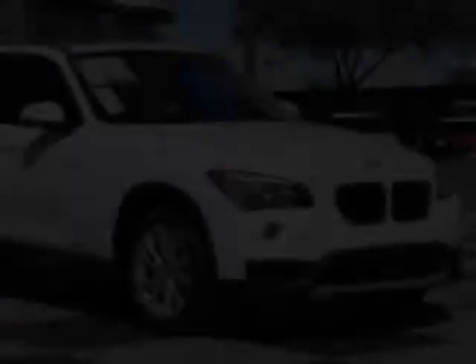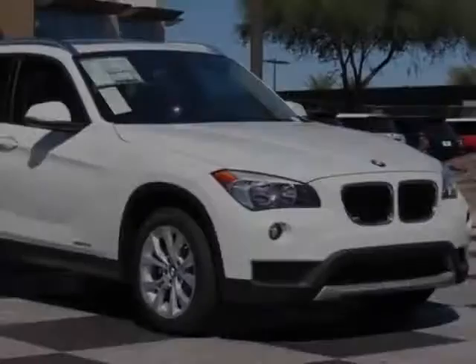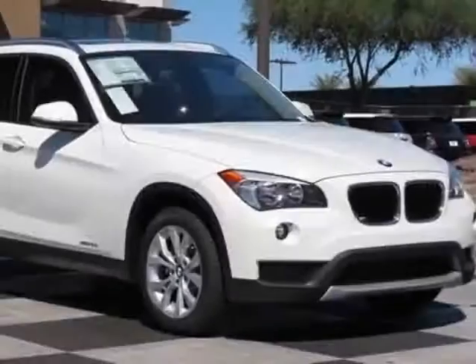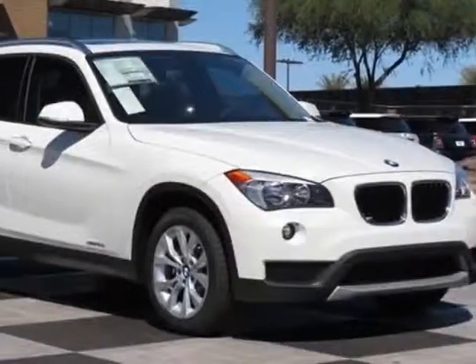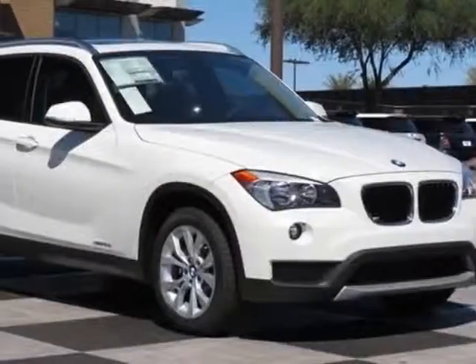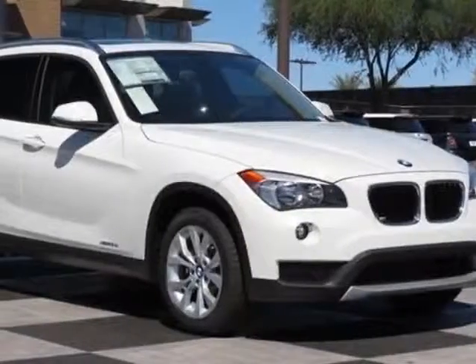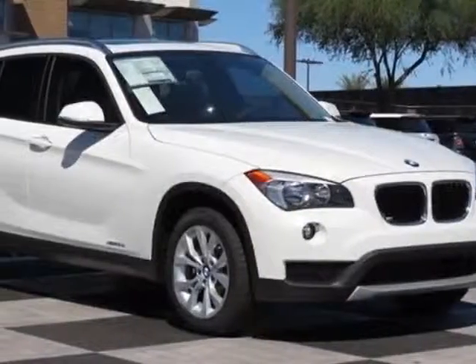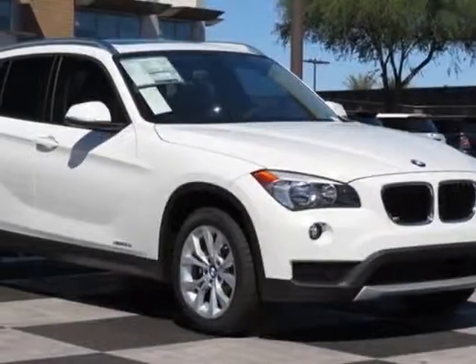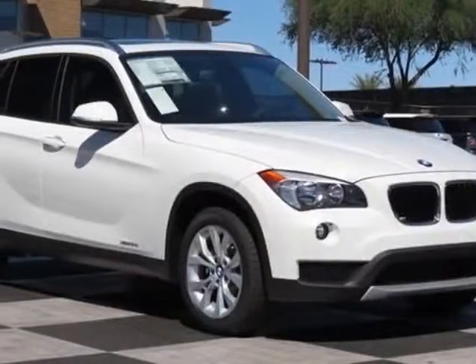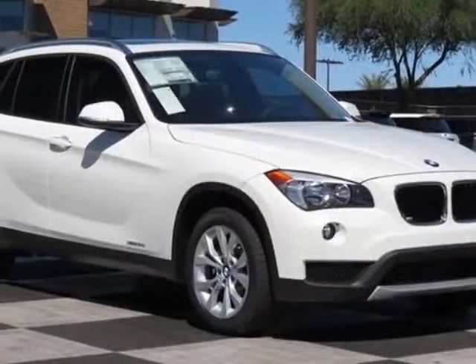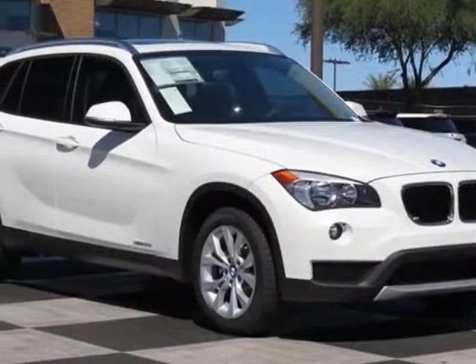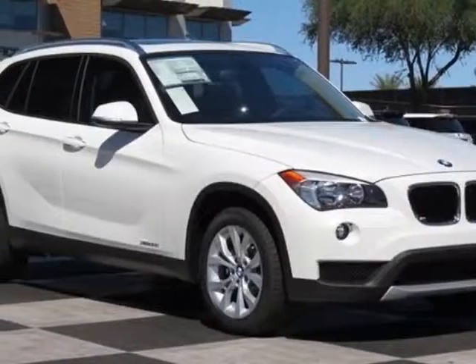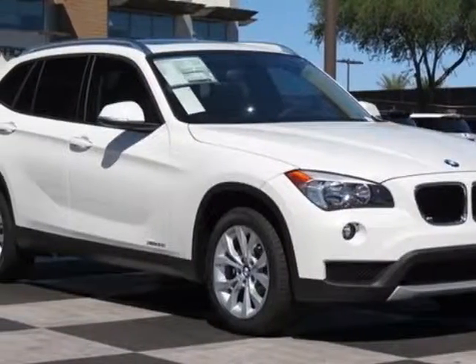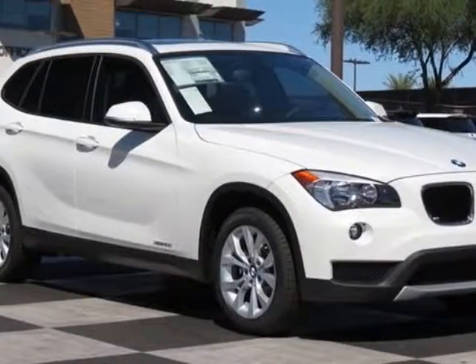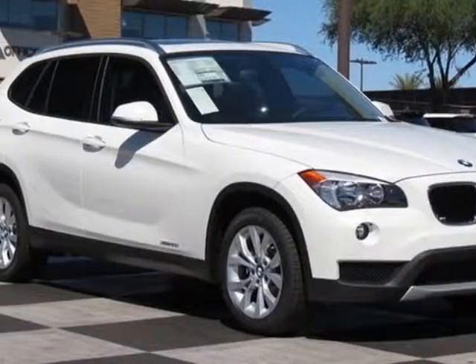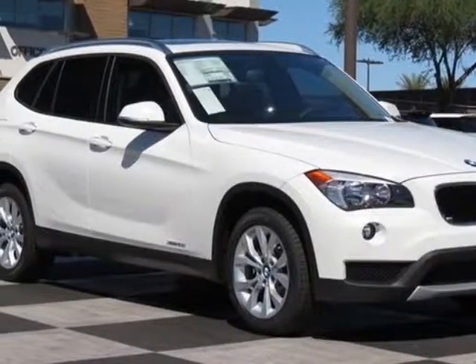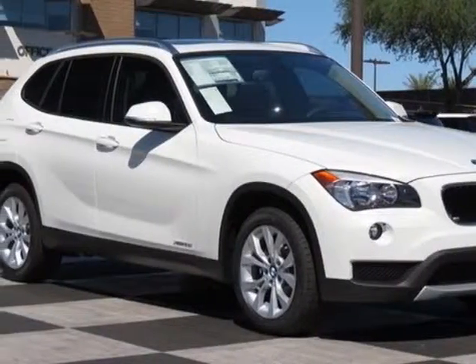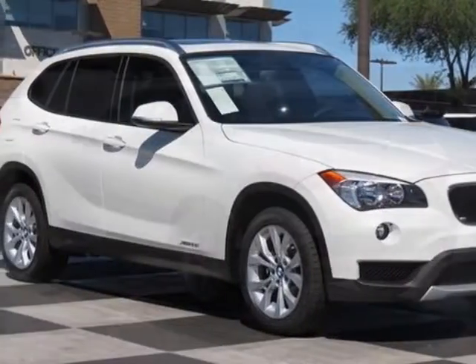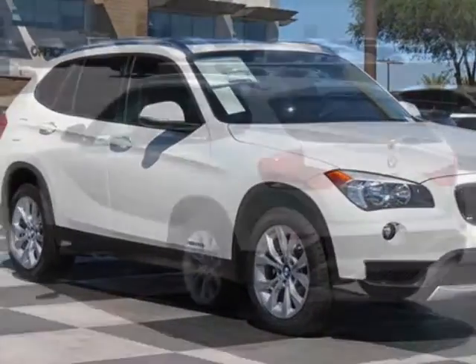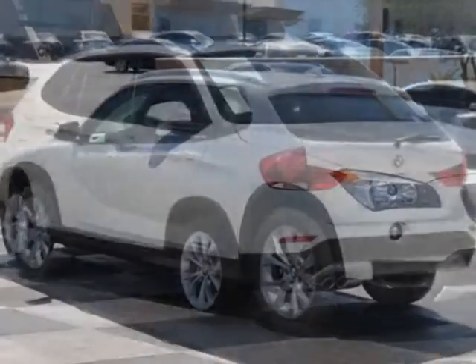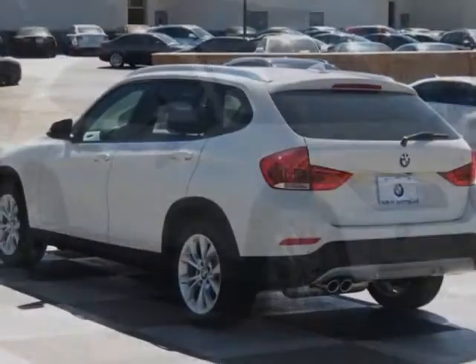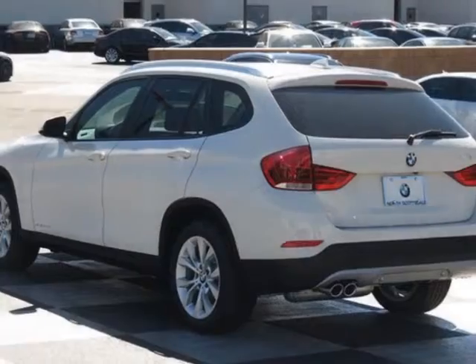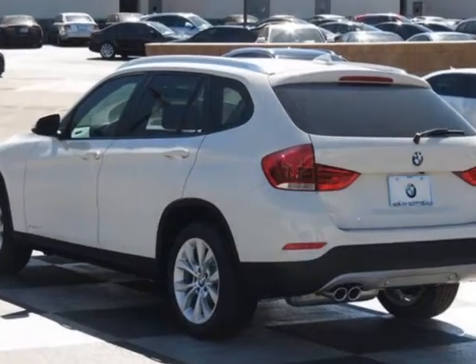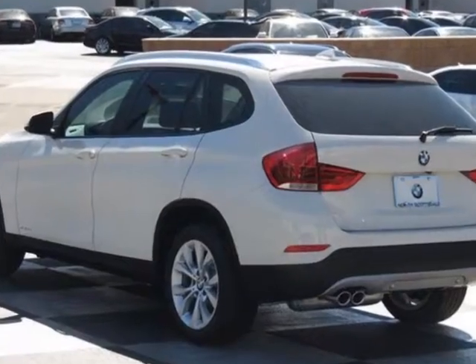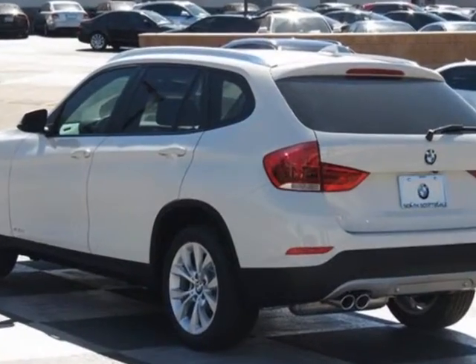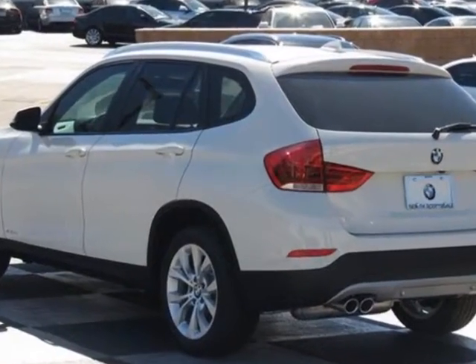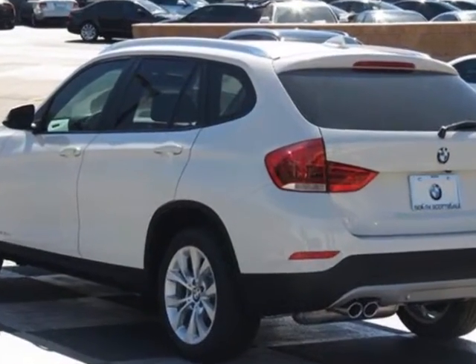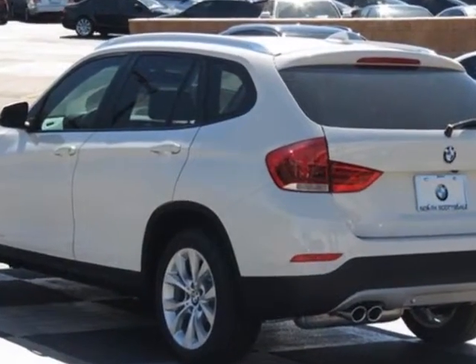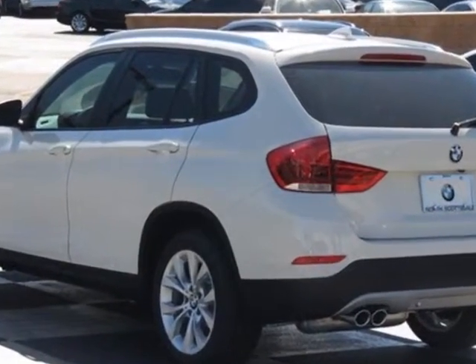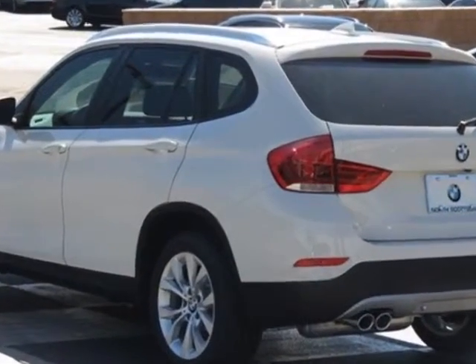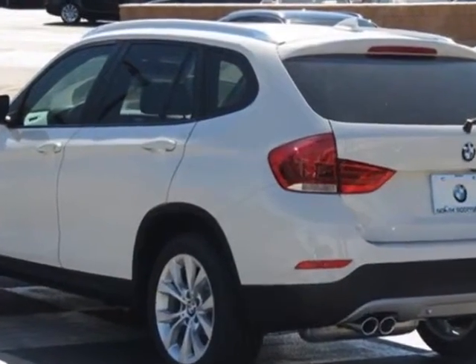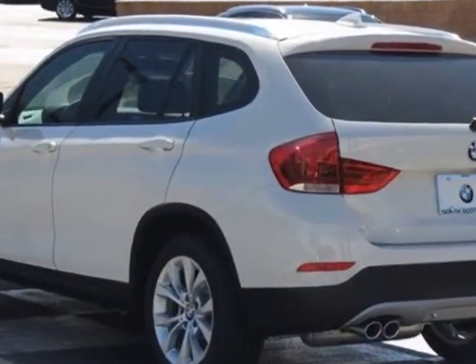Look at this new 2014 BMW X1. For your protection, this vehicle has a full factory warranty.